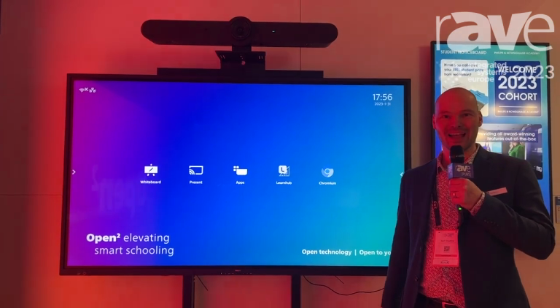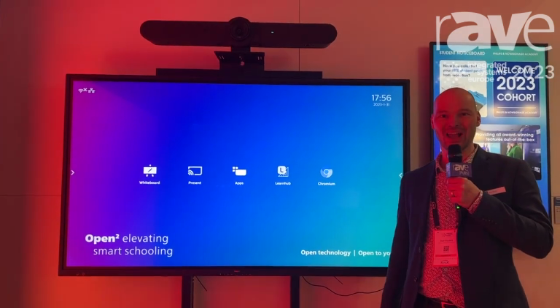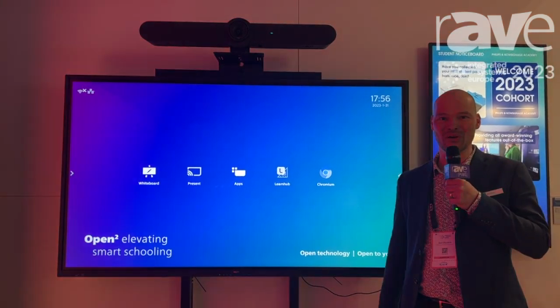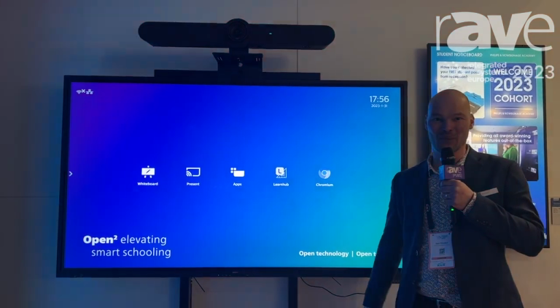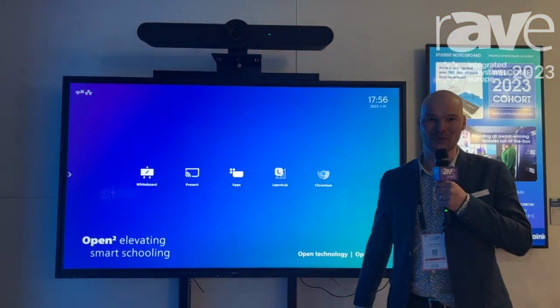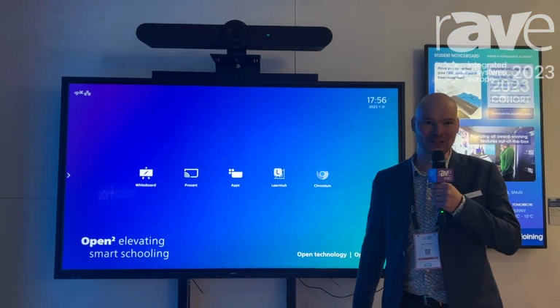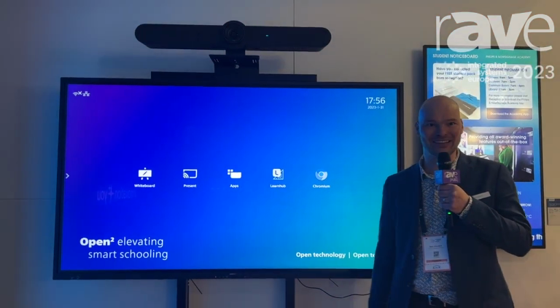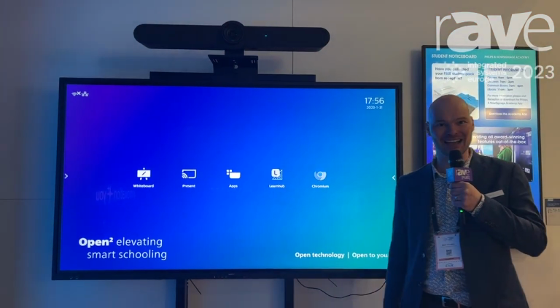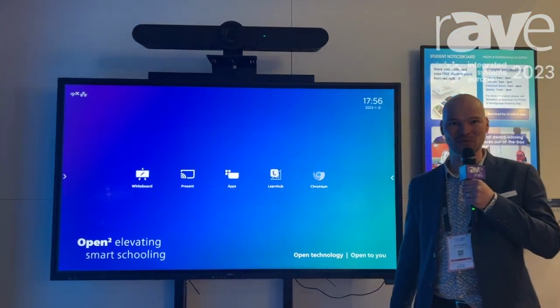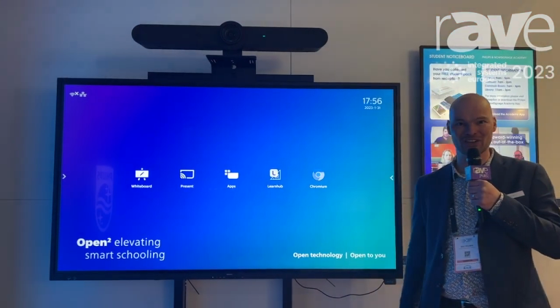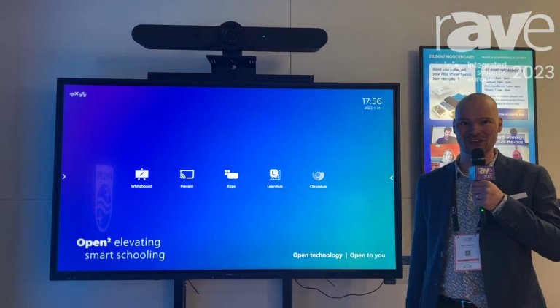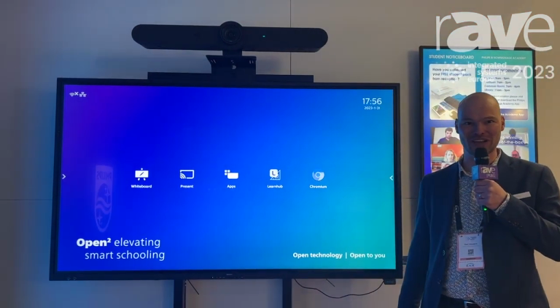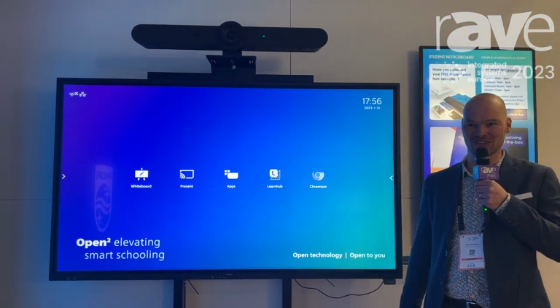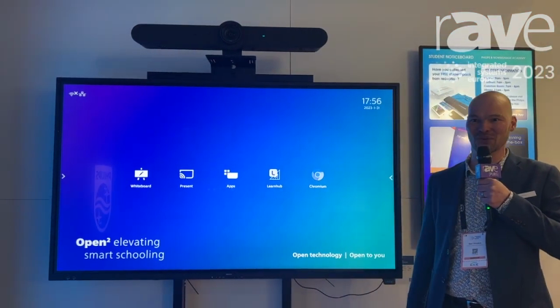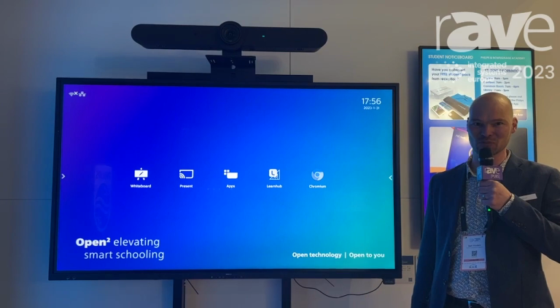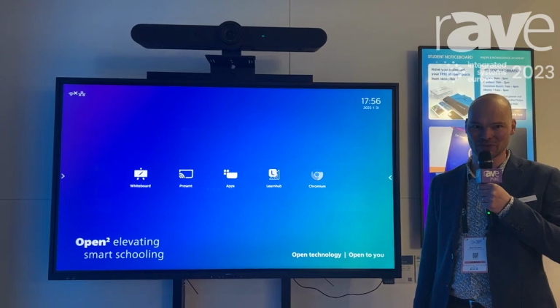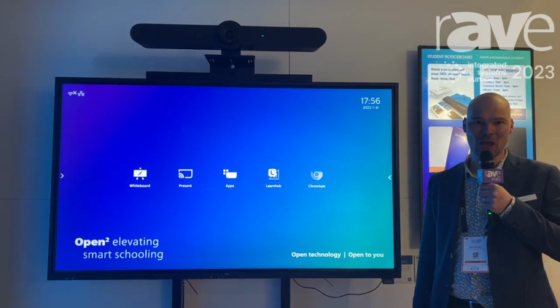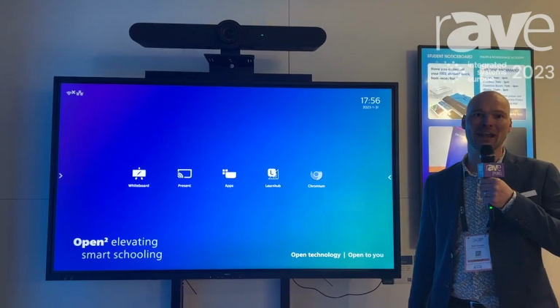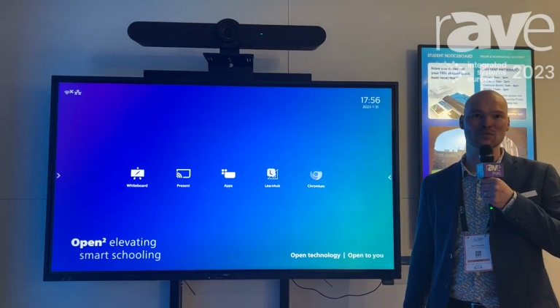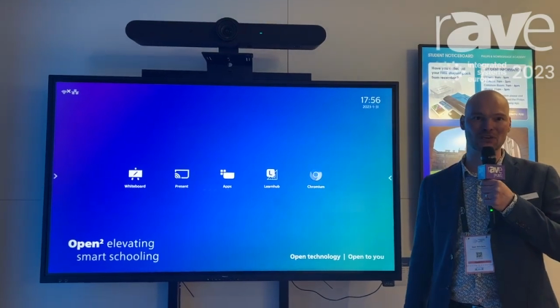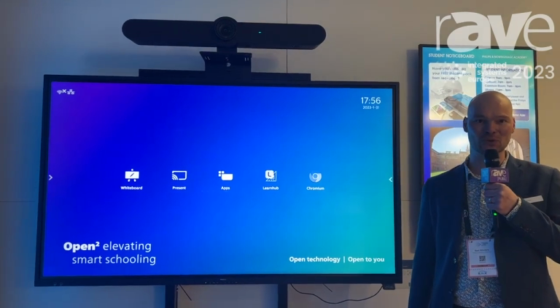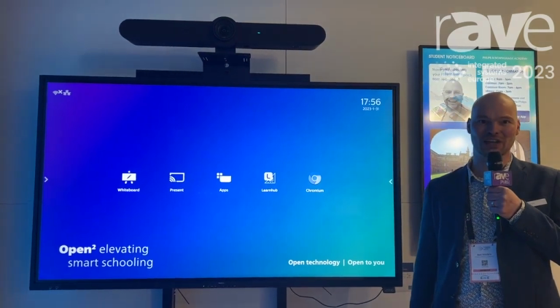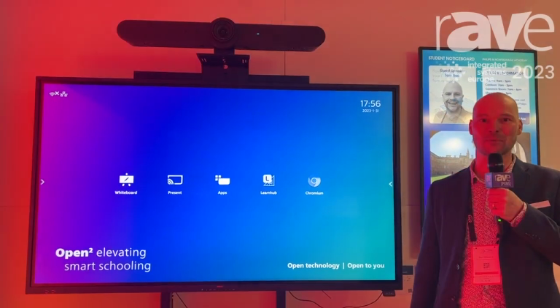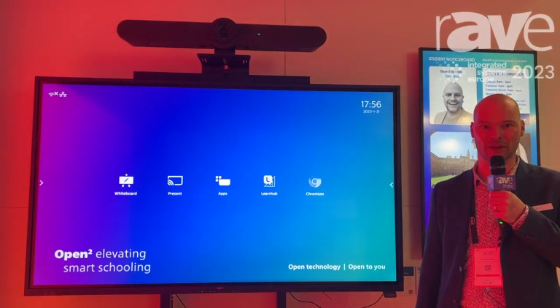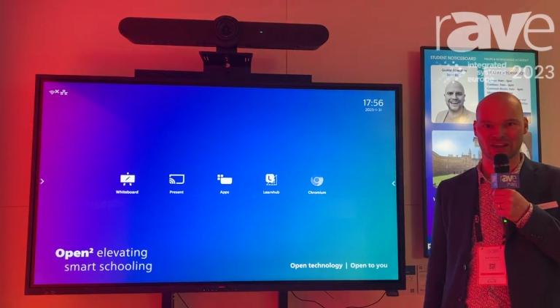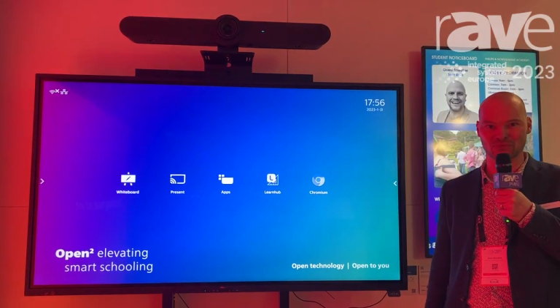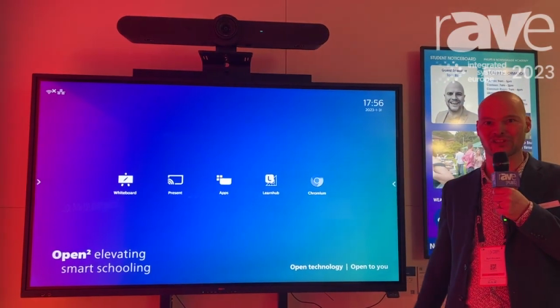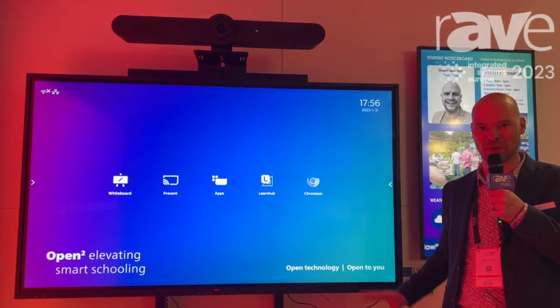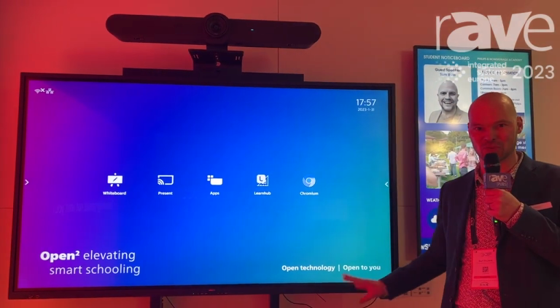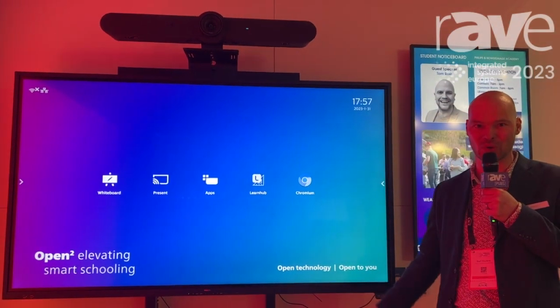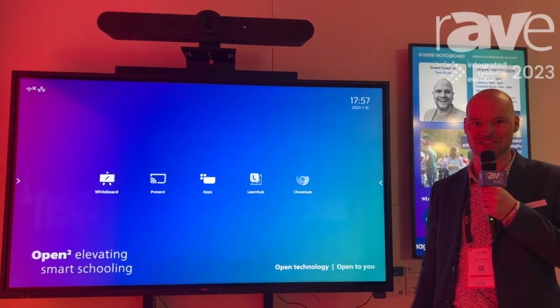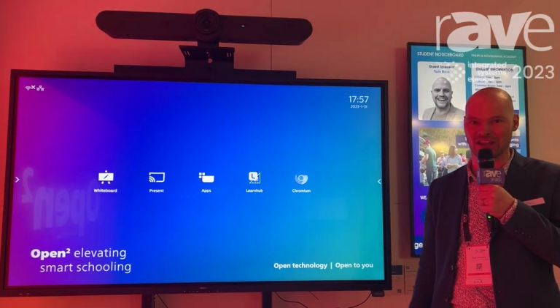Hello everyone. Welcome at ISE 2023 at the Philips booth. My name is Bart Wouters. I'm the product manager for the displays we're showcasing here.